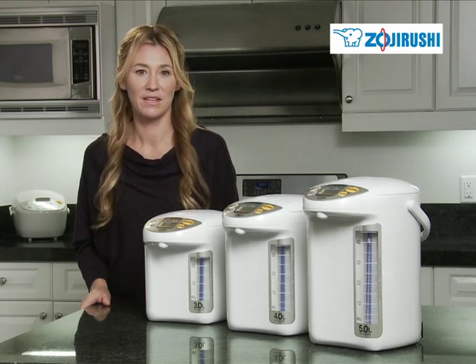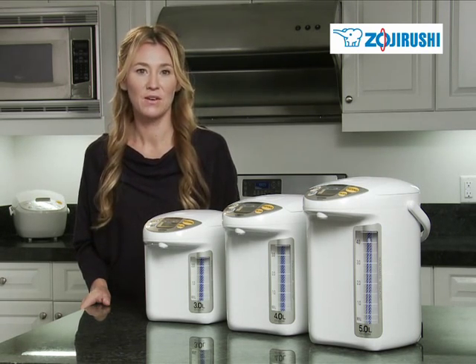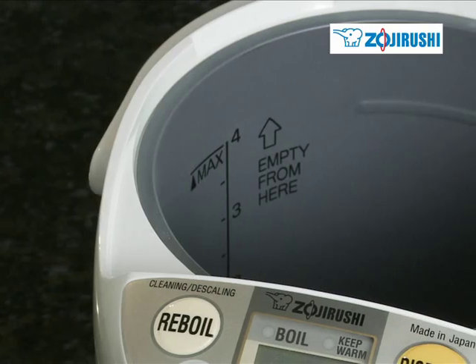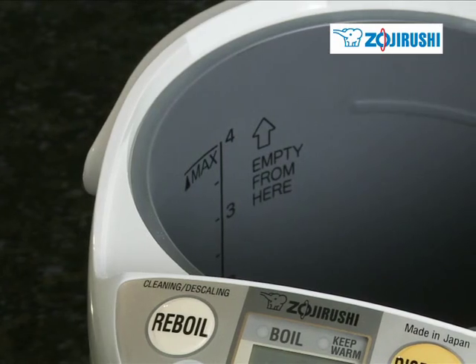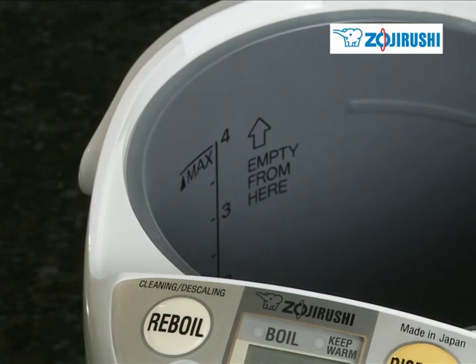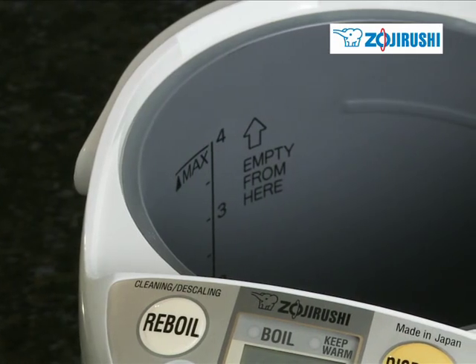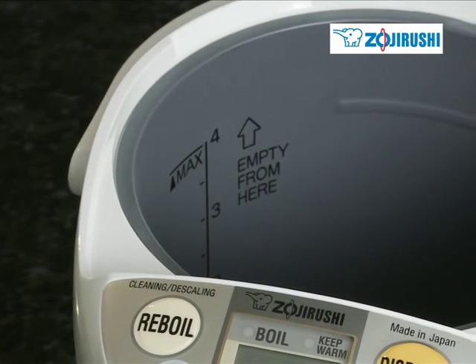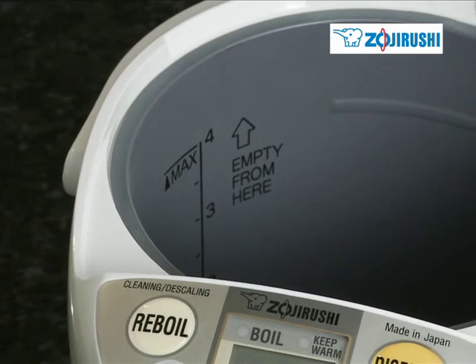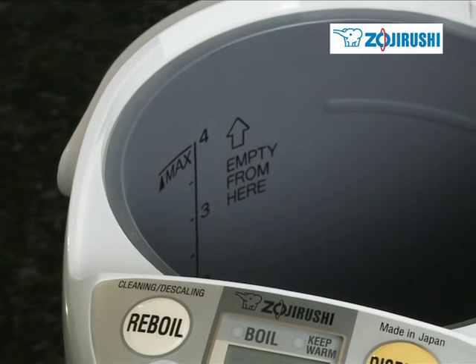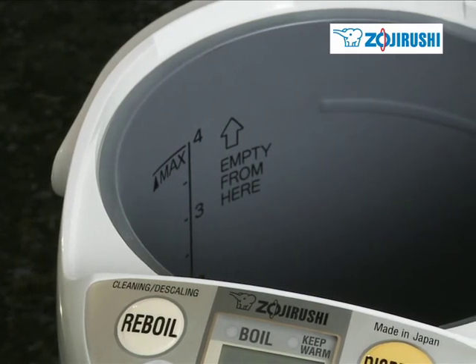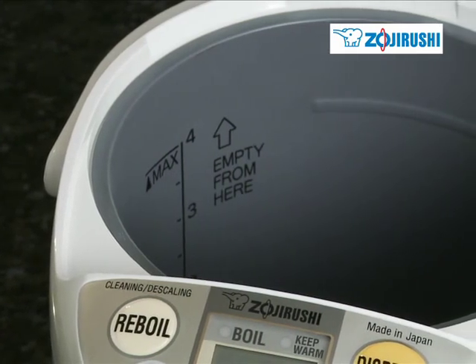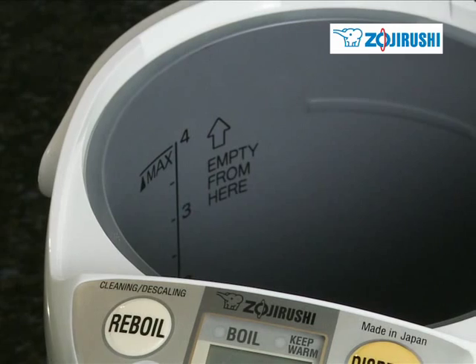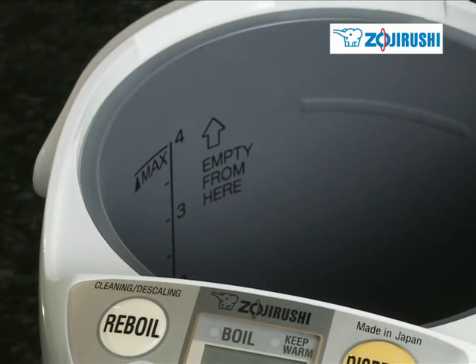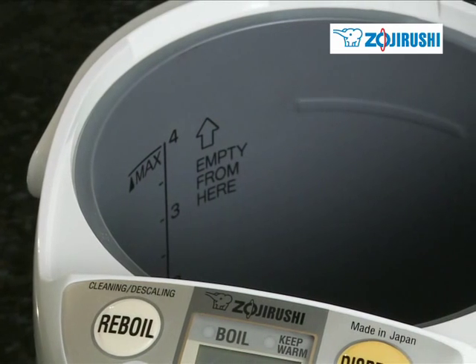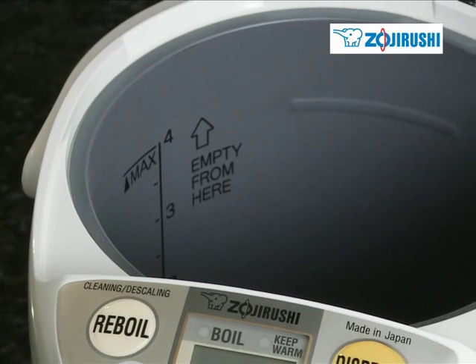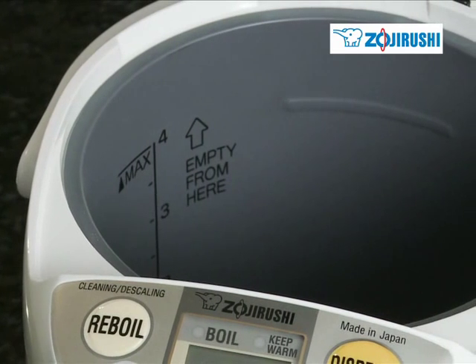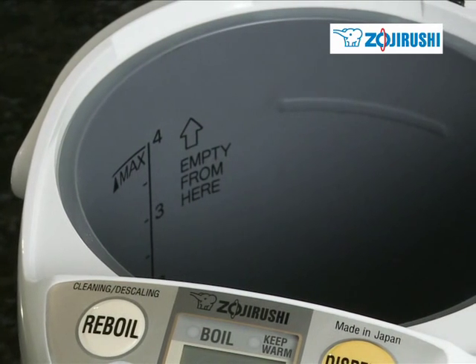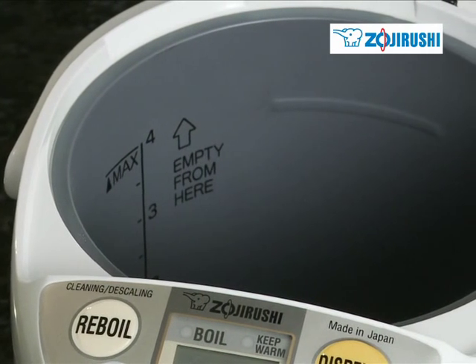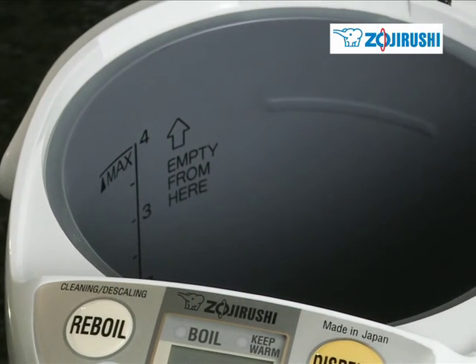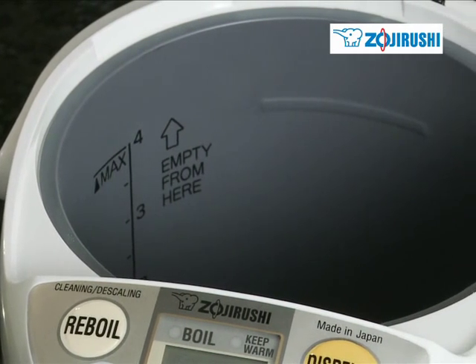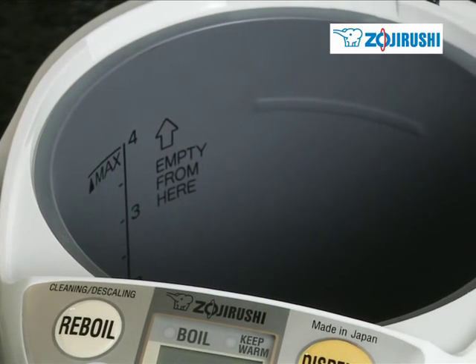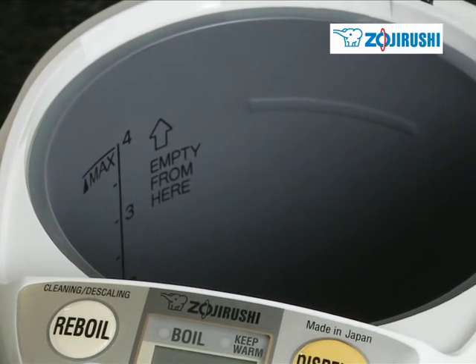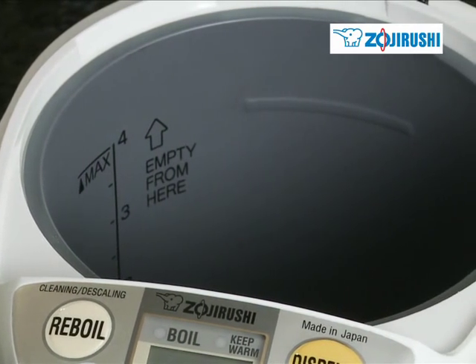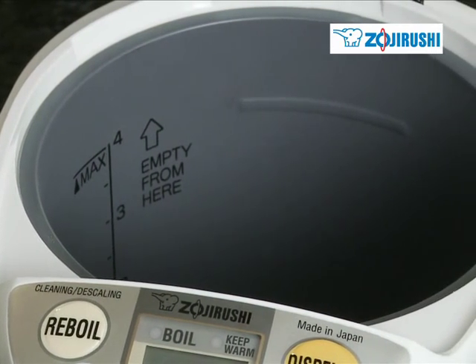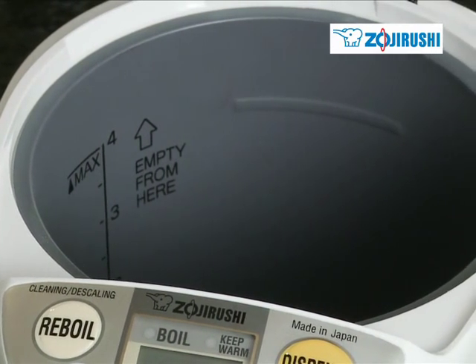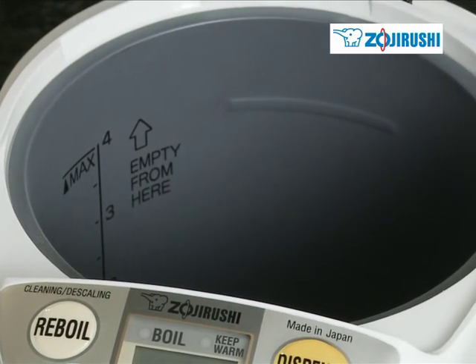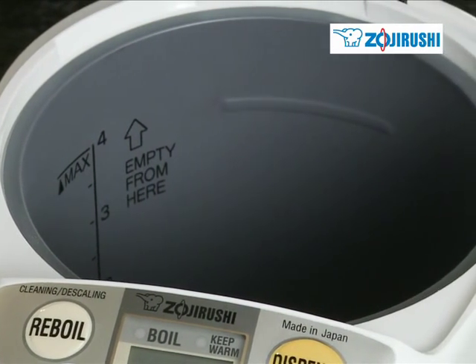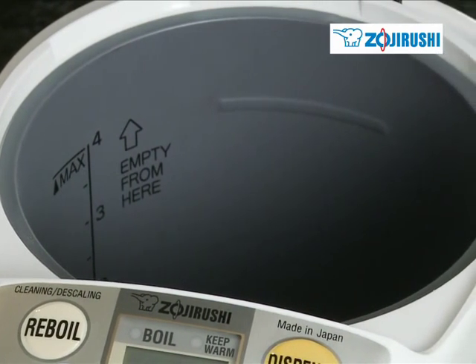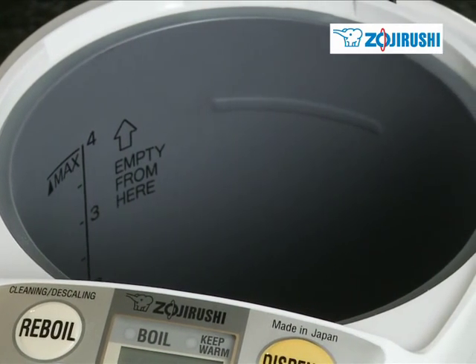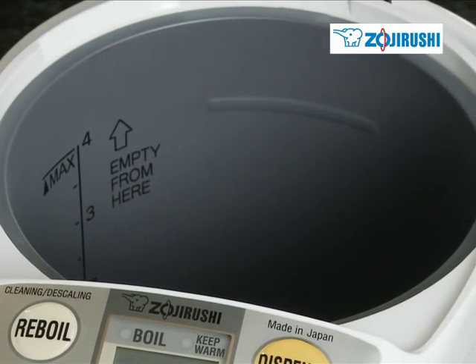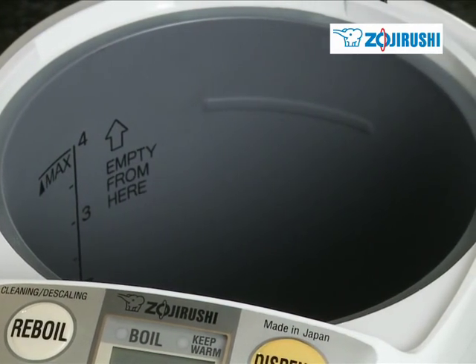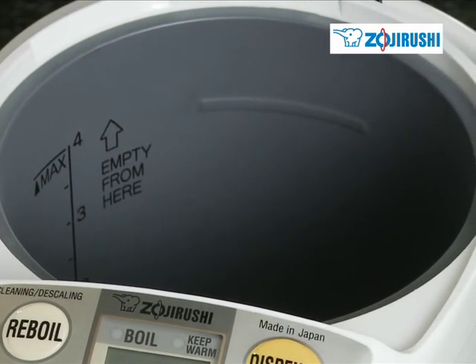With its non-stick coated interior and a descaling mode, cleaning the dispensing pot is a cinch.